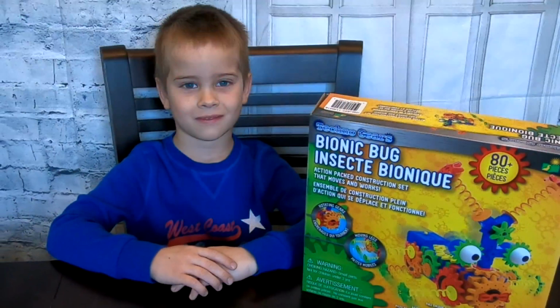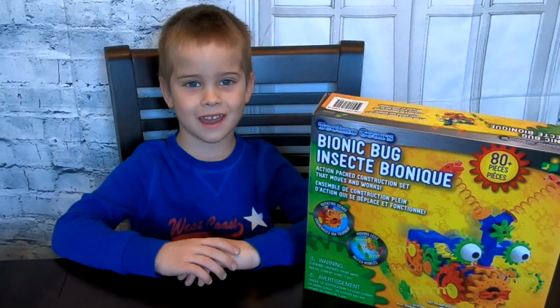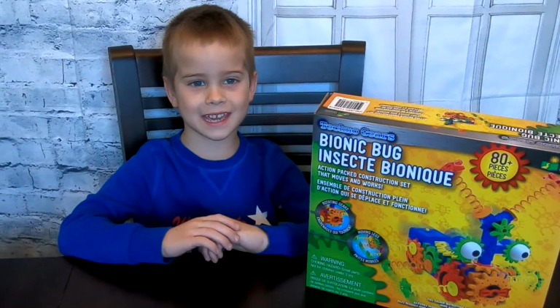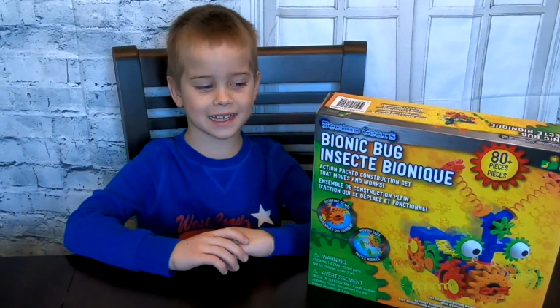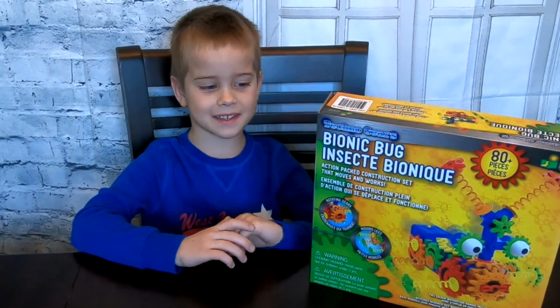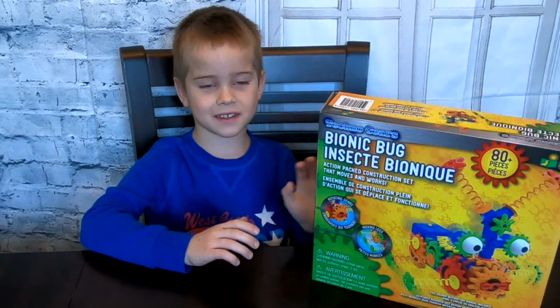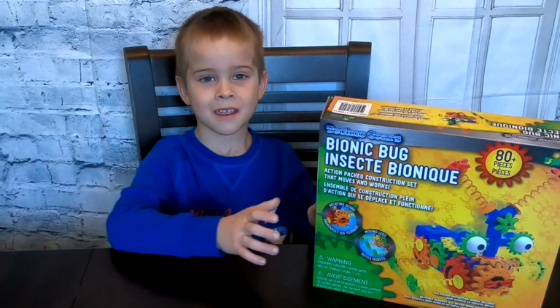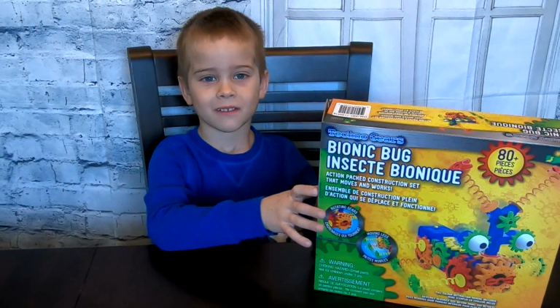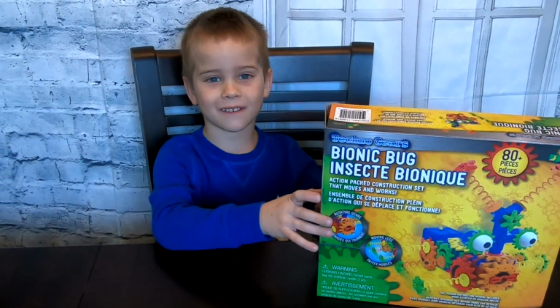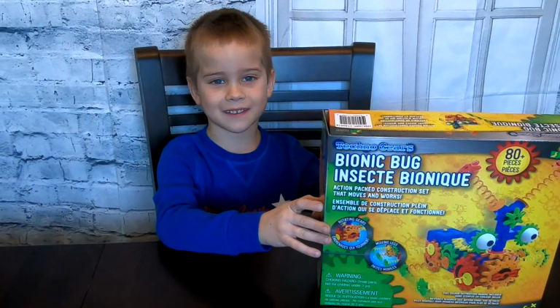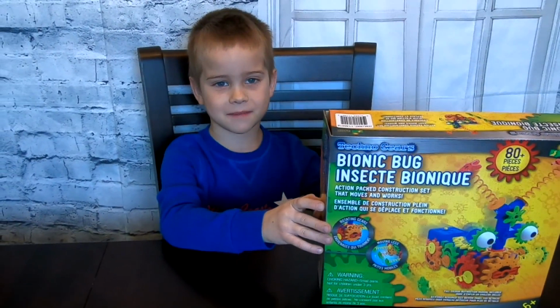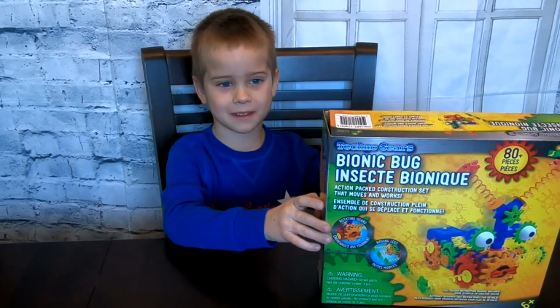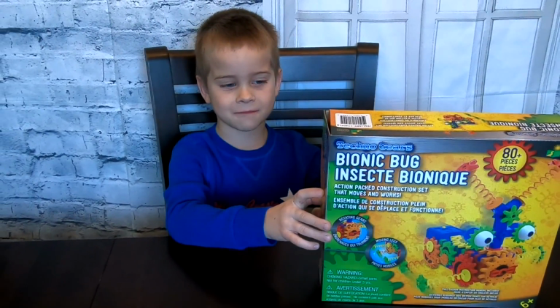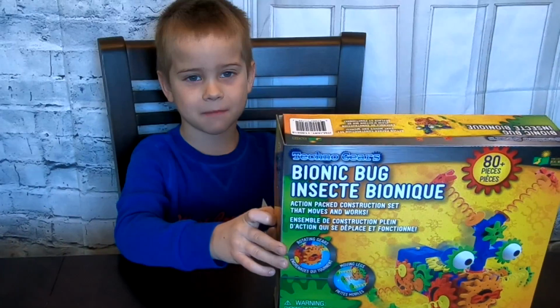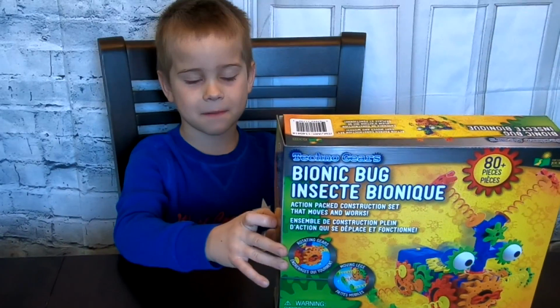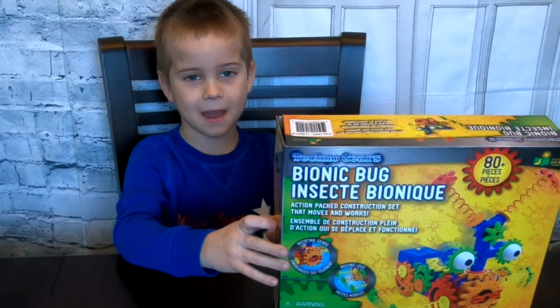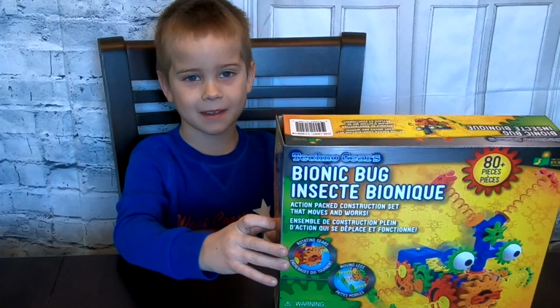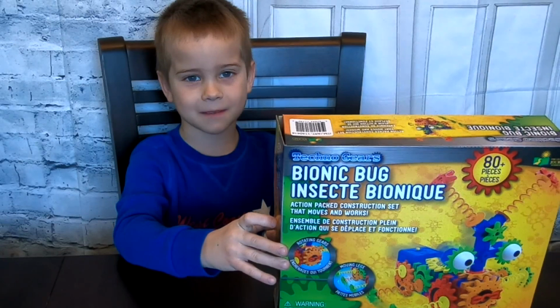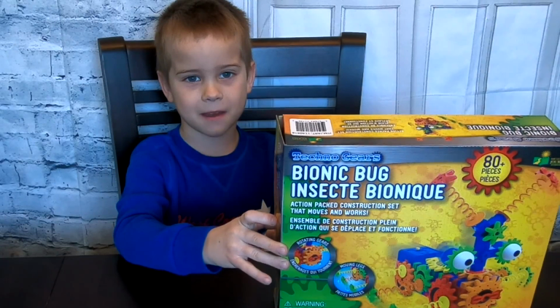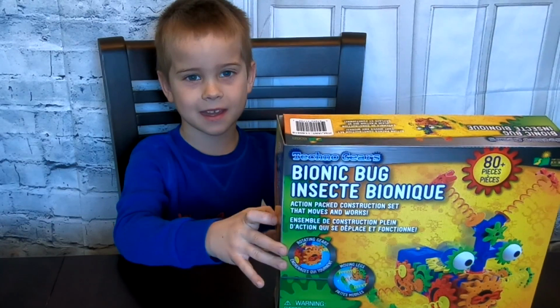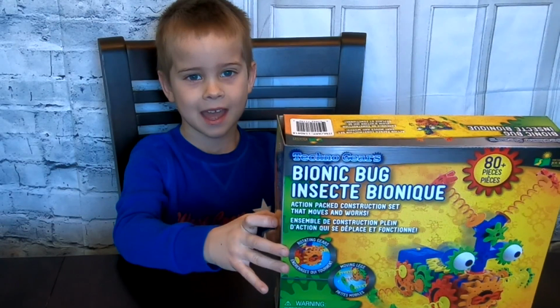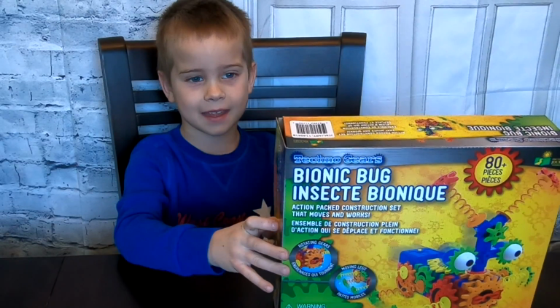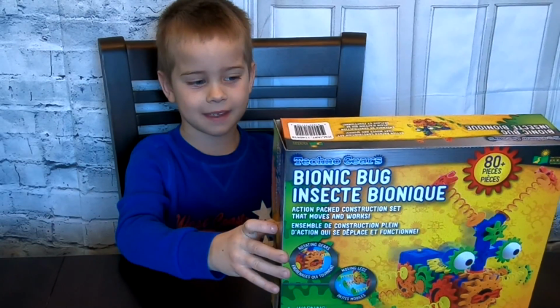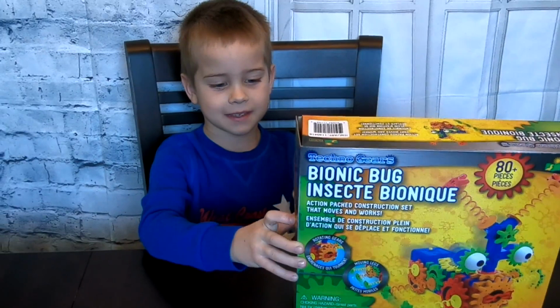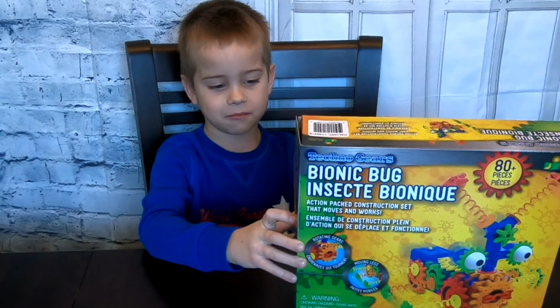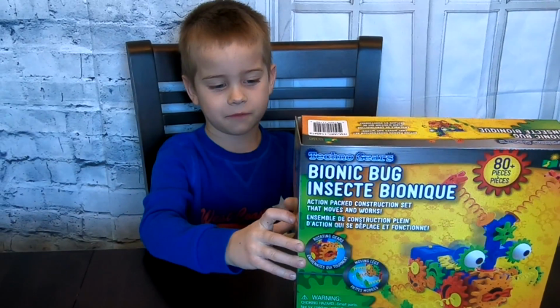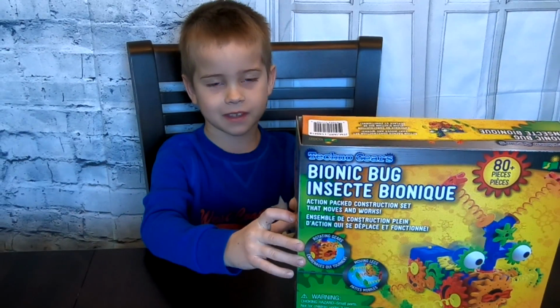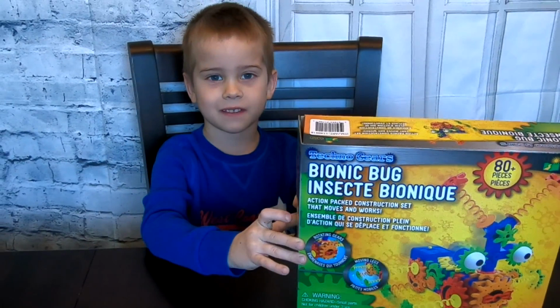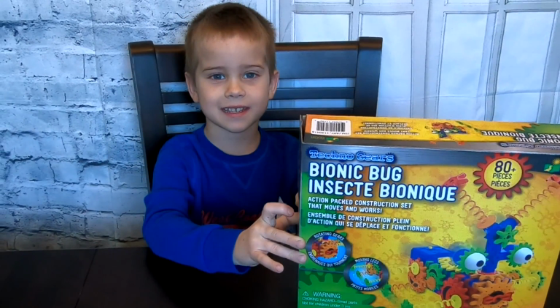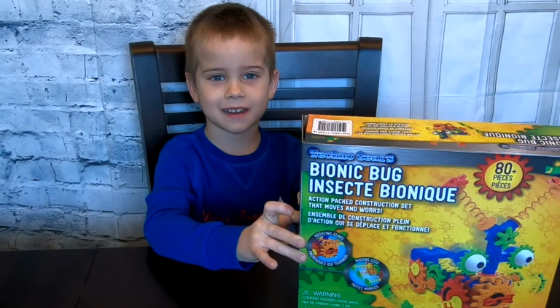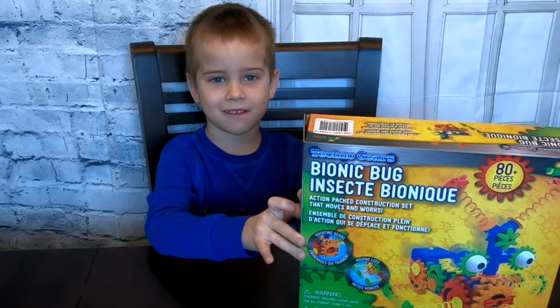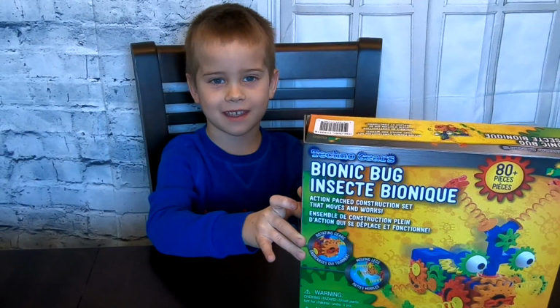Hi guys, today we're going to be building my bionic bug and it's going to be fun, so let's start going.